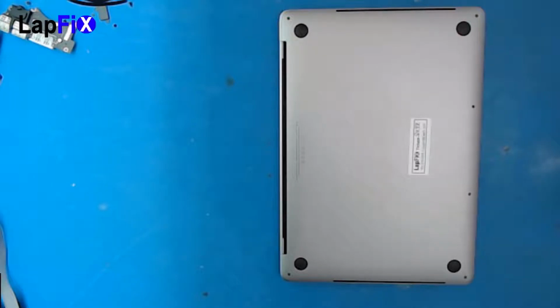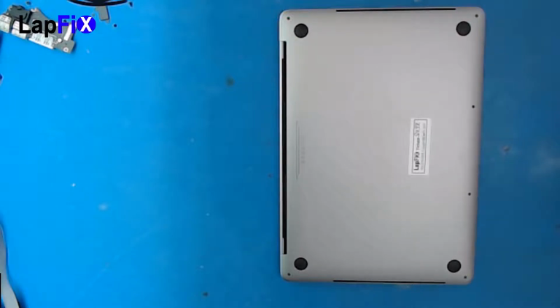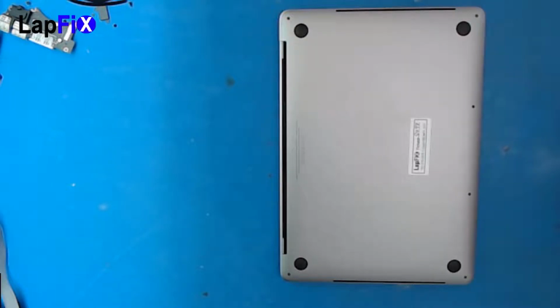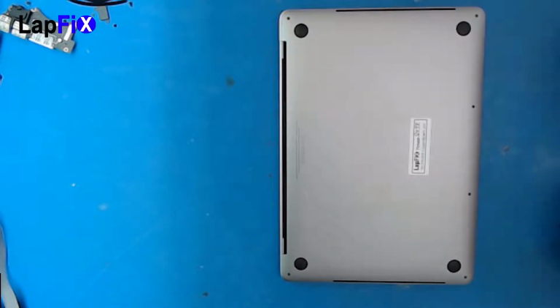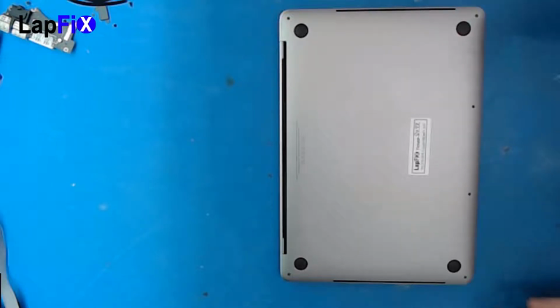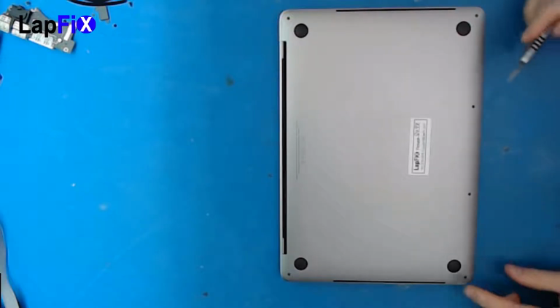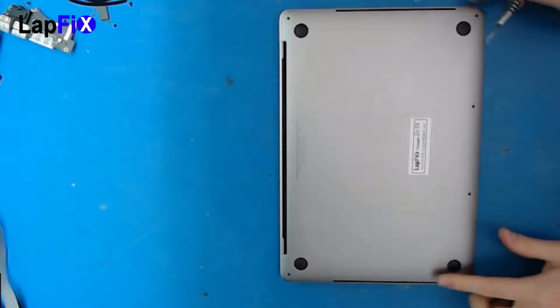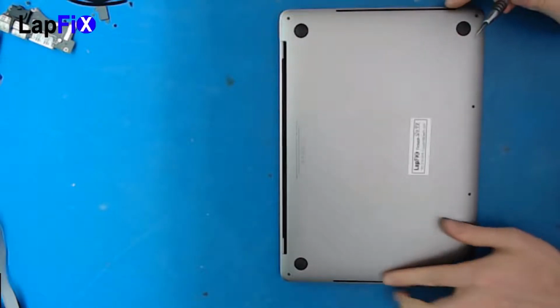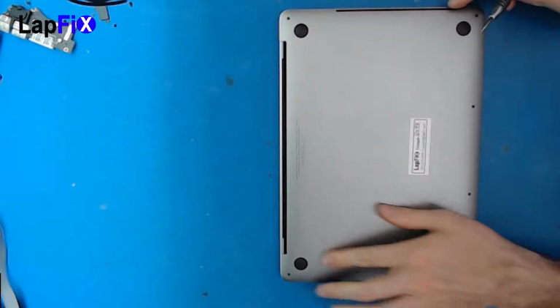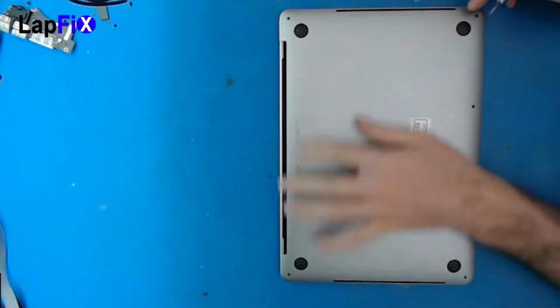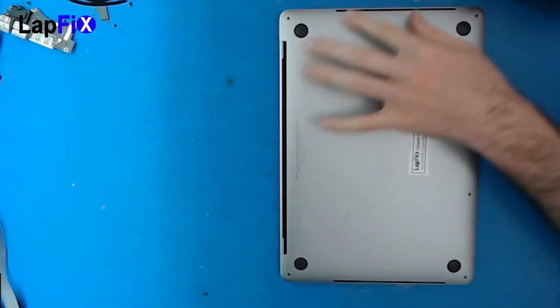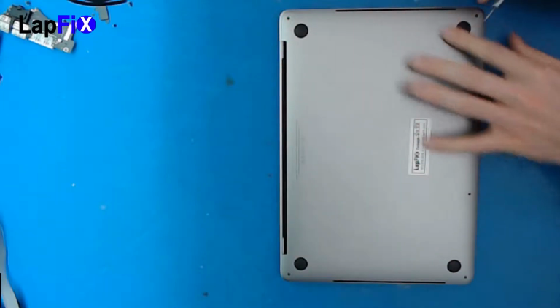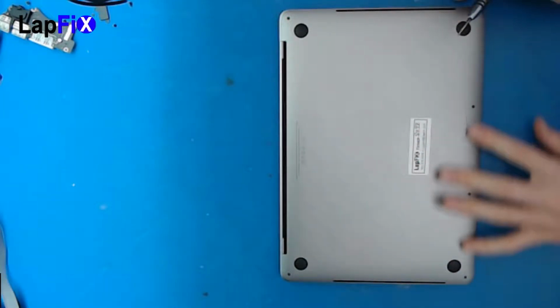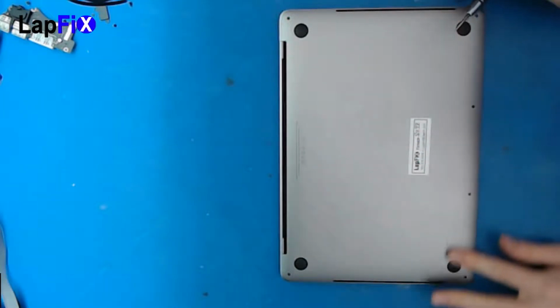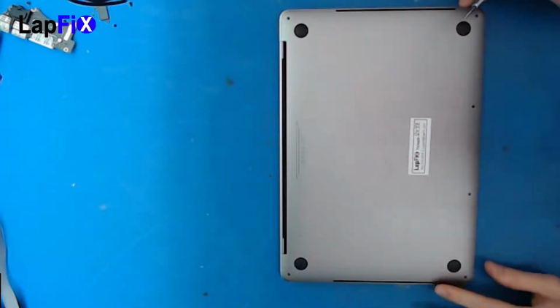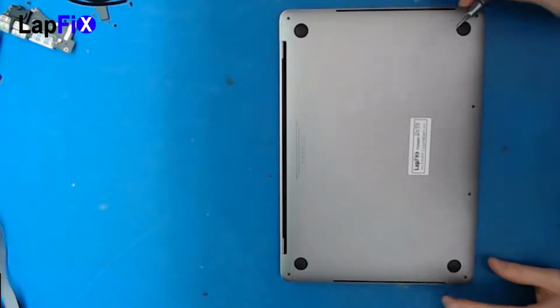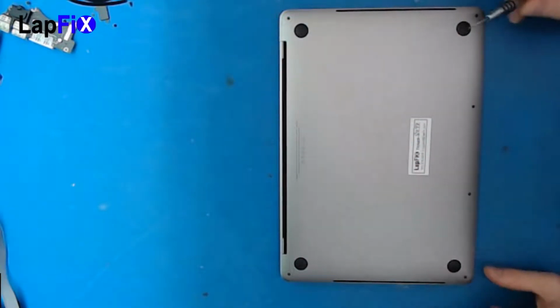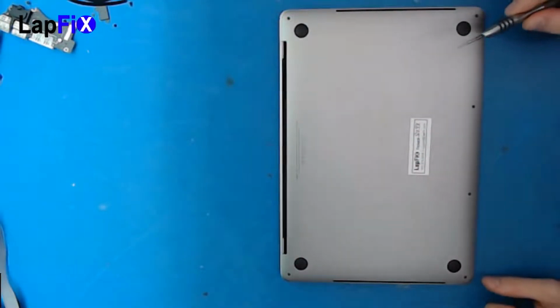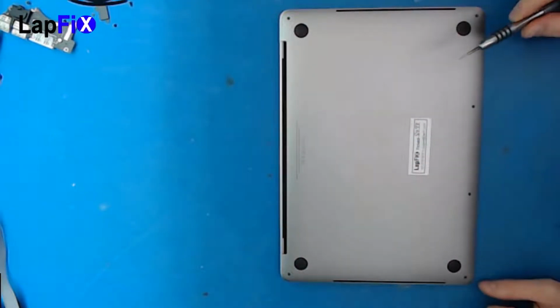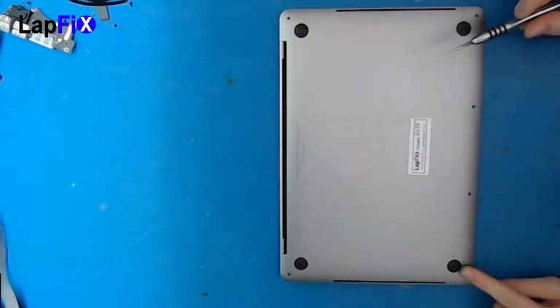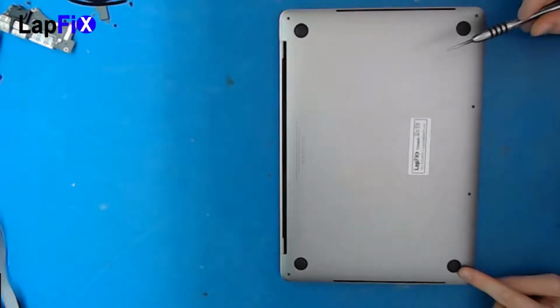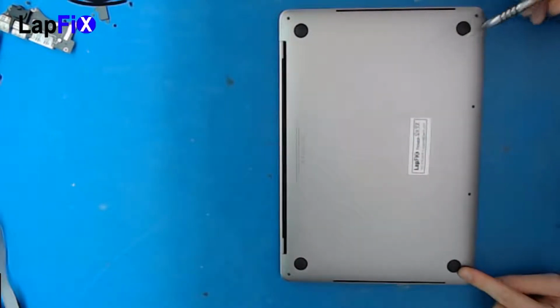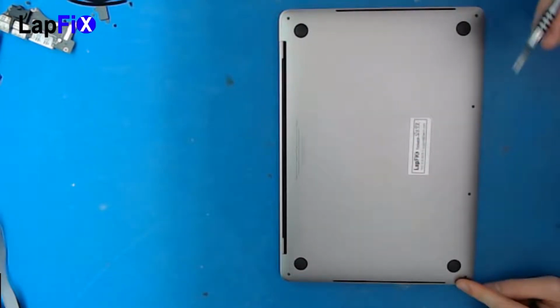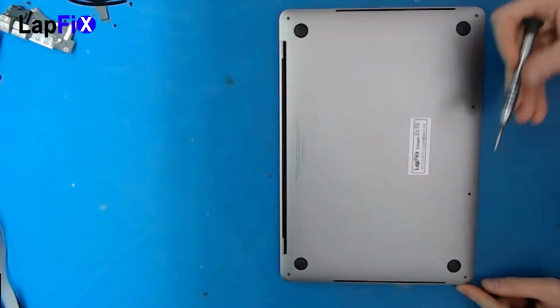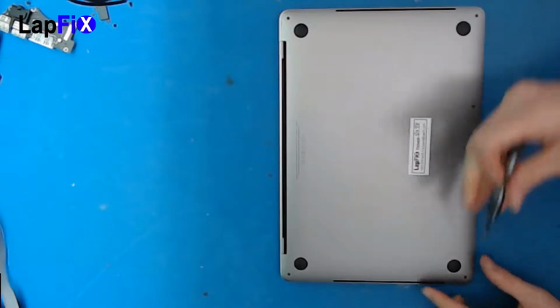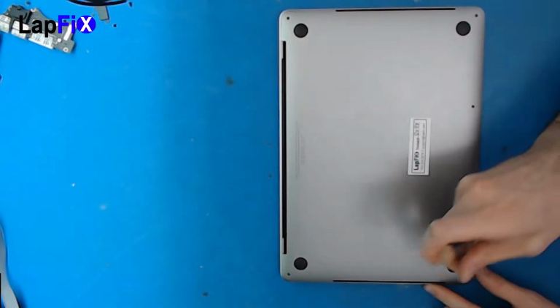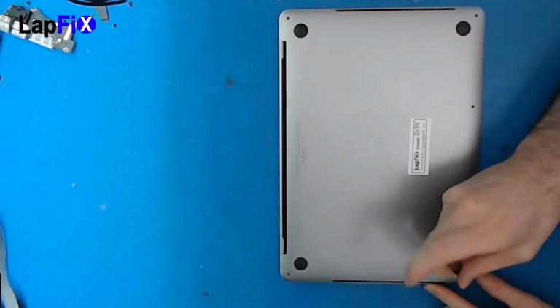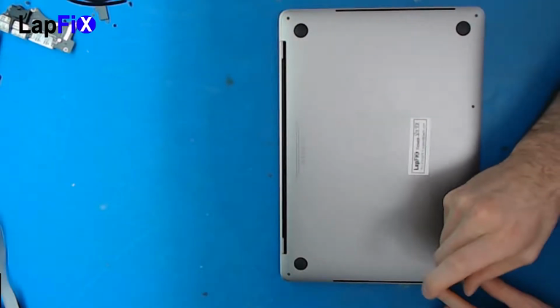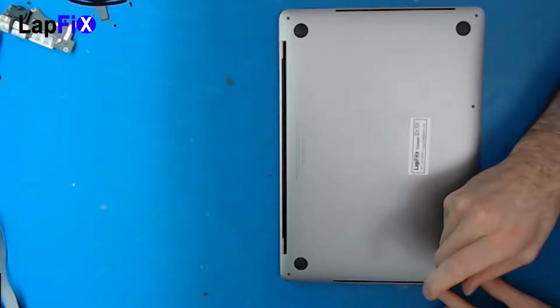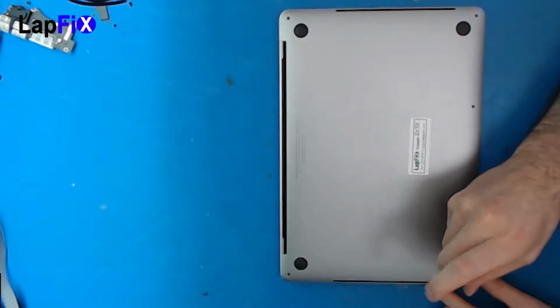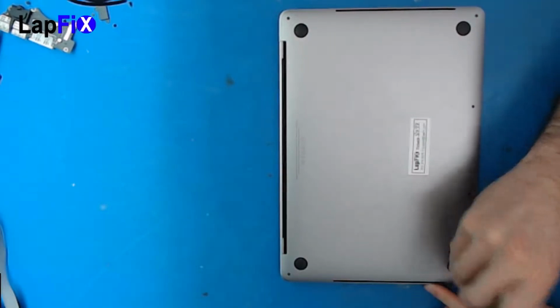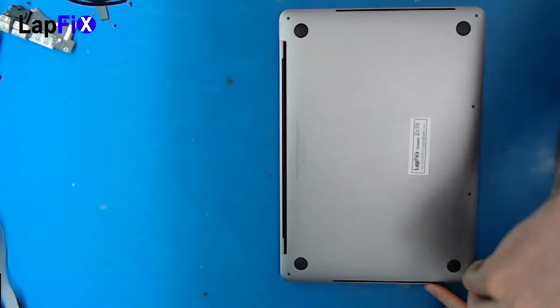So the first thing you want to do is make sure you get all these screws out. There's six of them on the back here, so let's just pull them out.